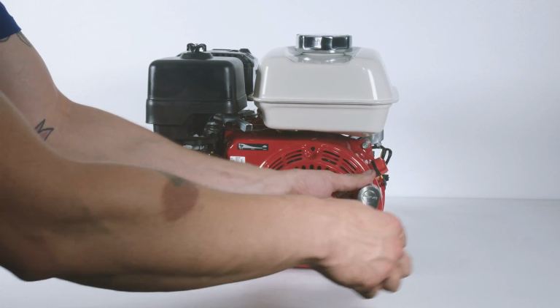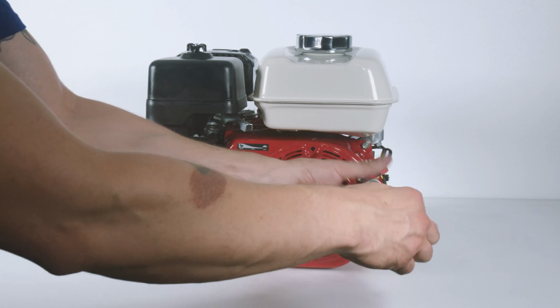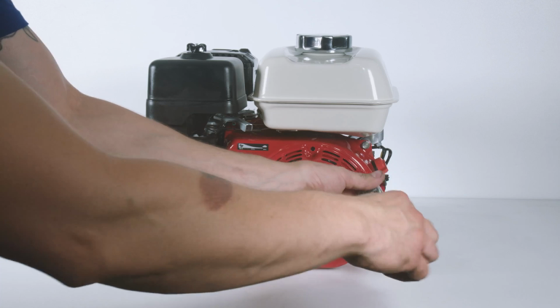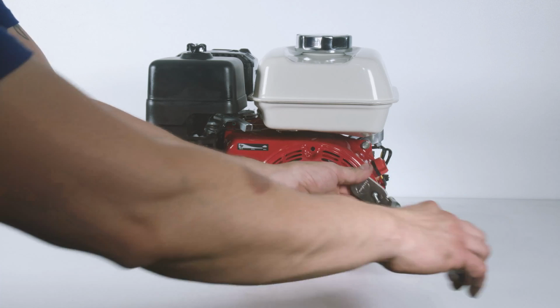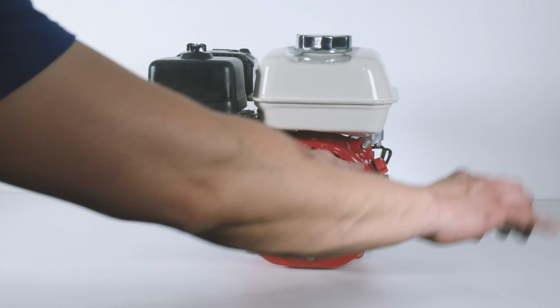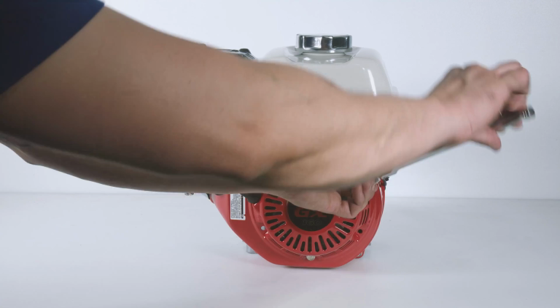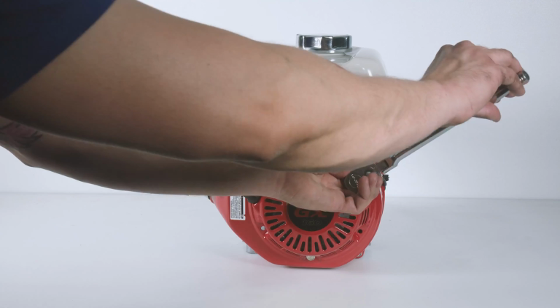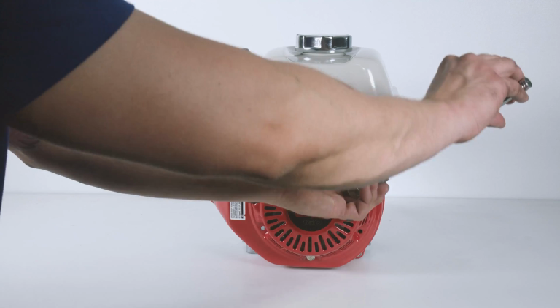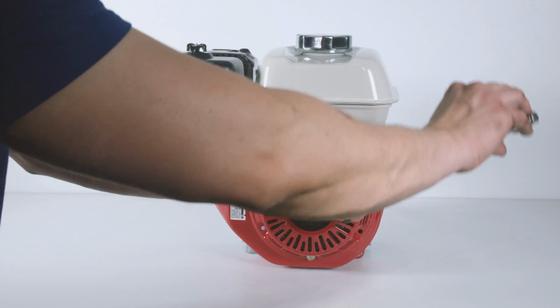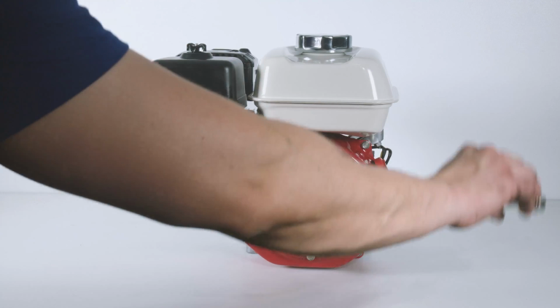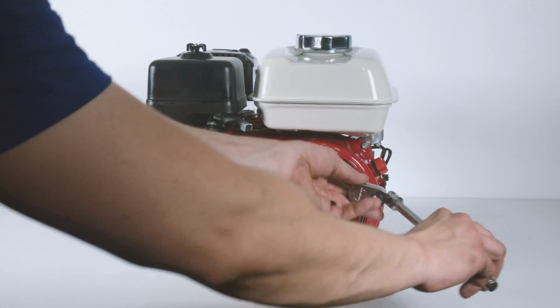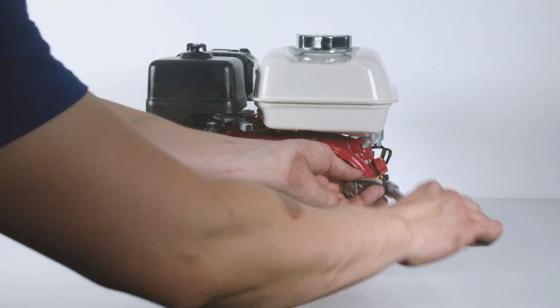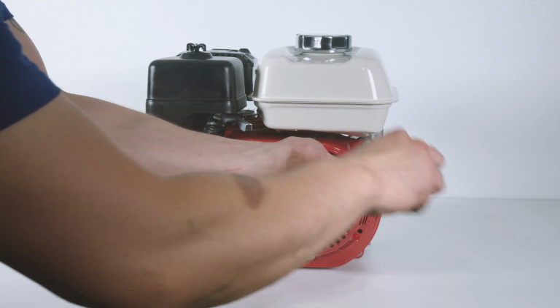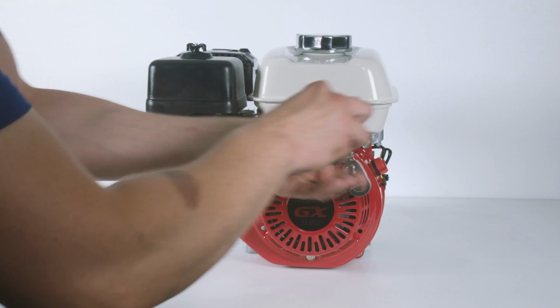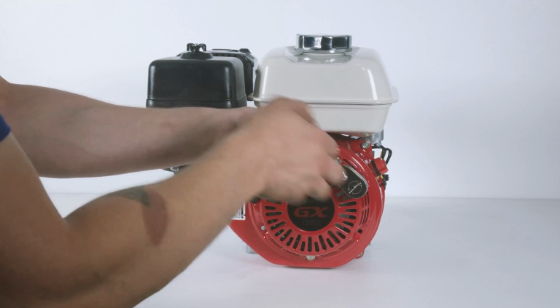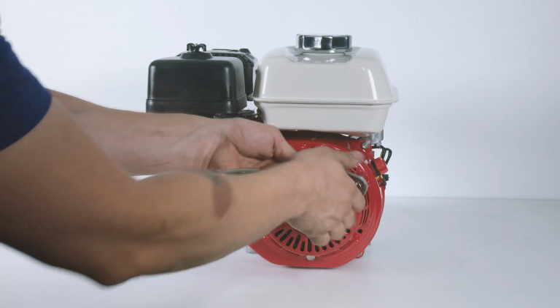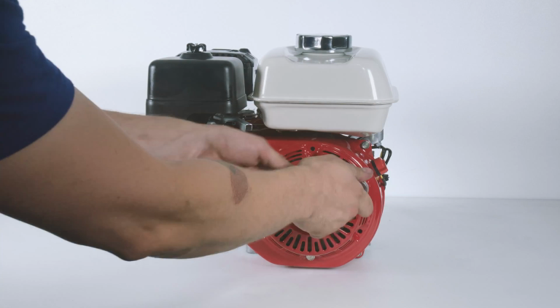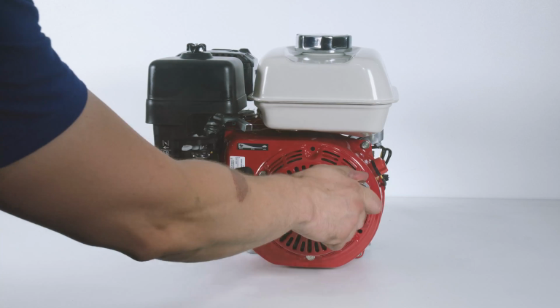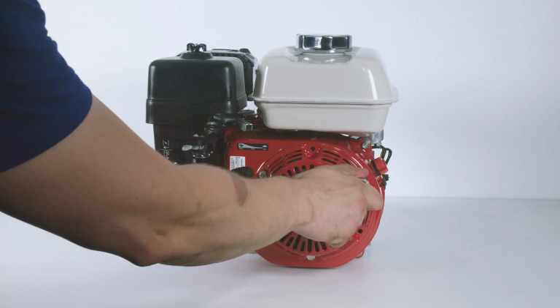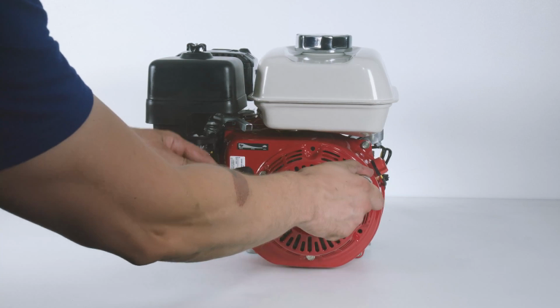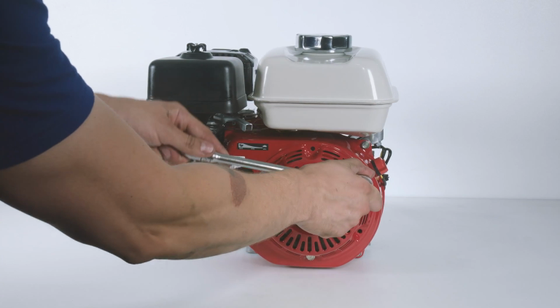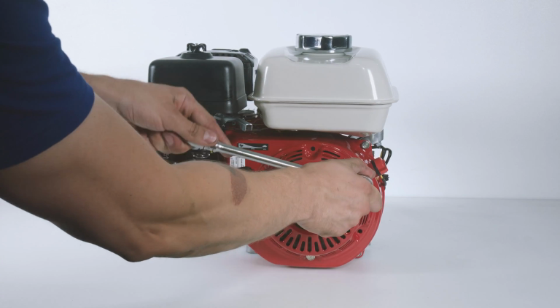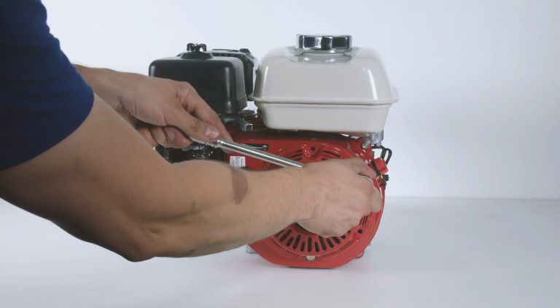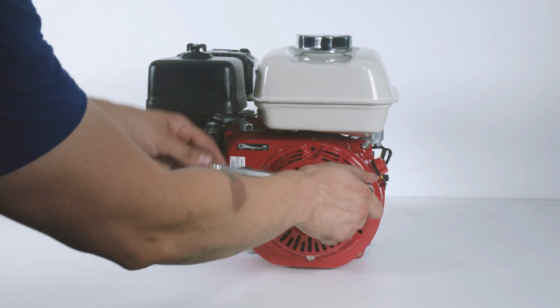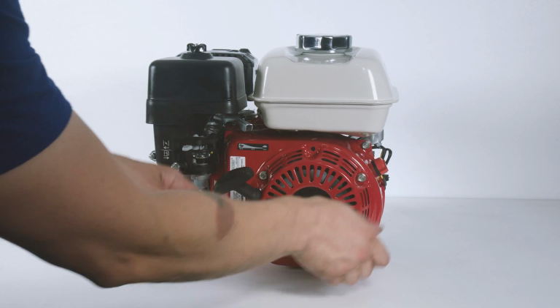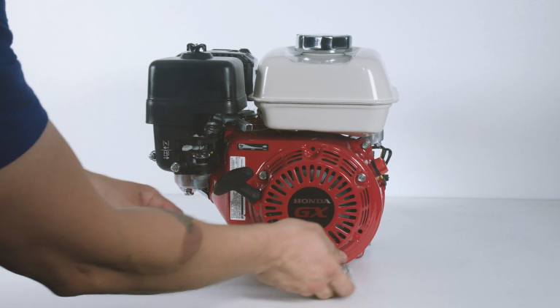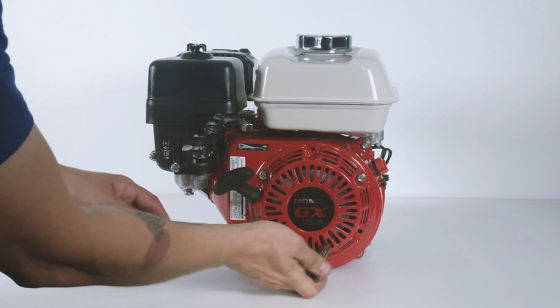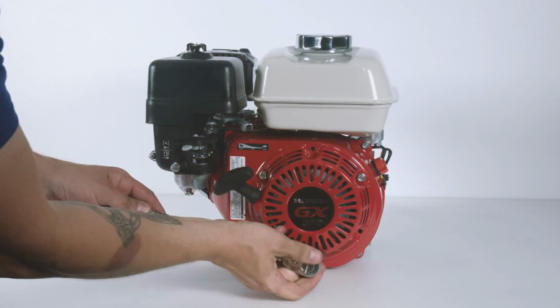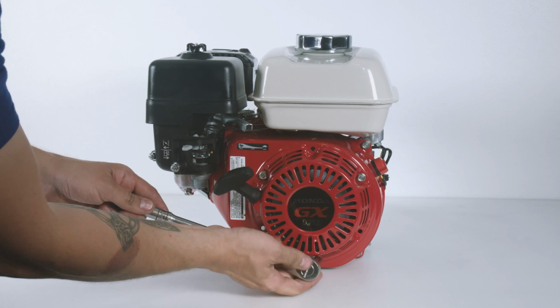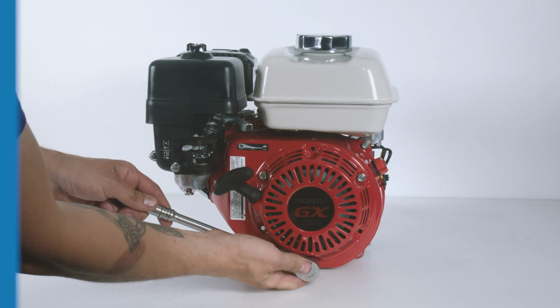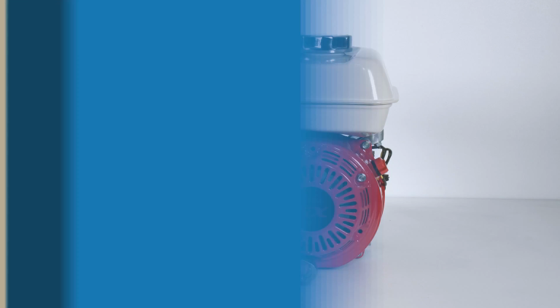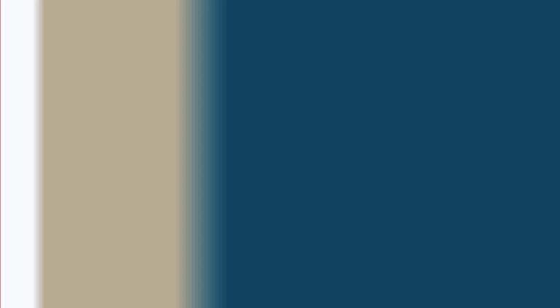For more information on Honda engines, please read the description below and visit us at ani-engines.com.